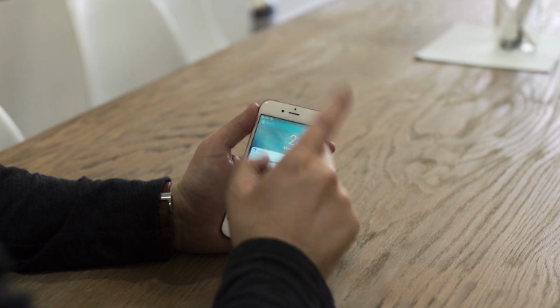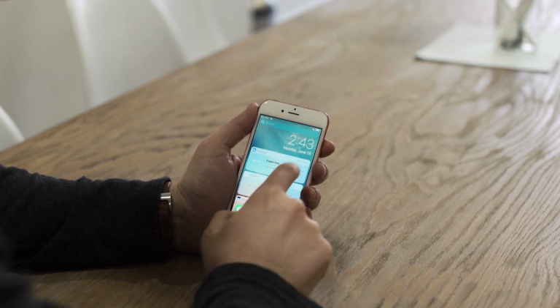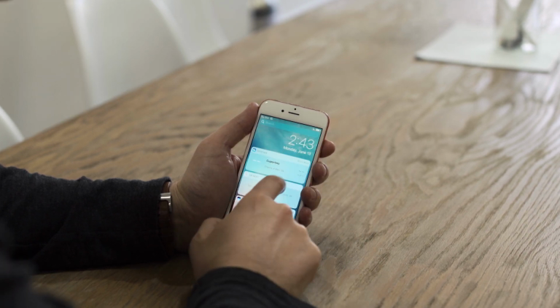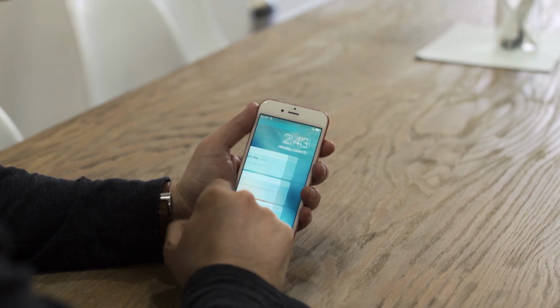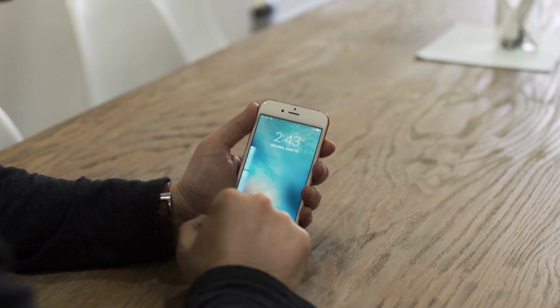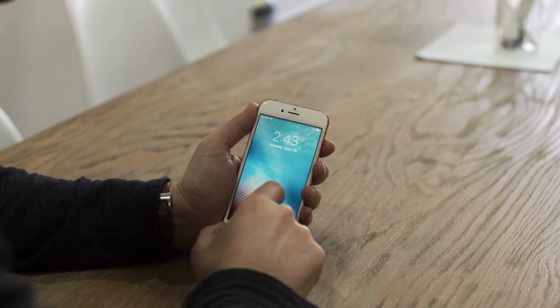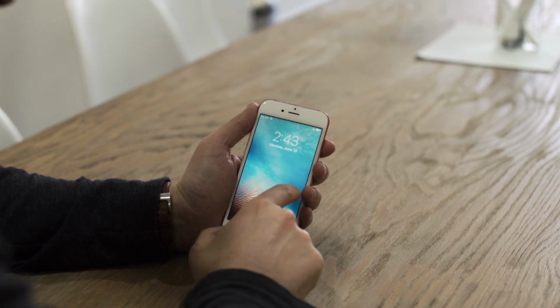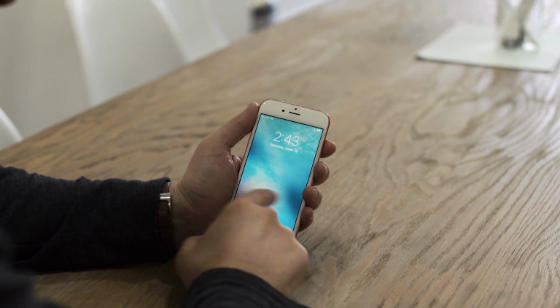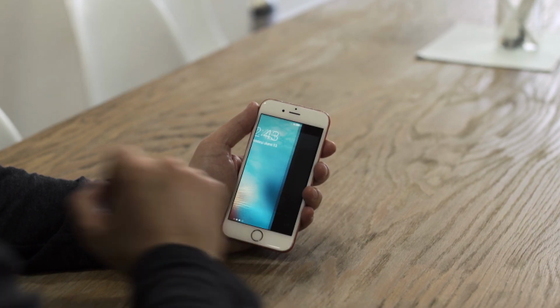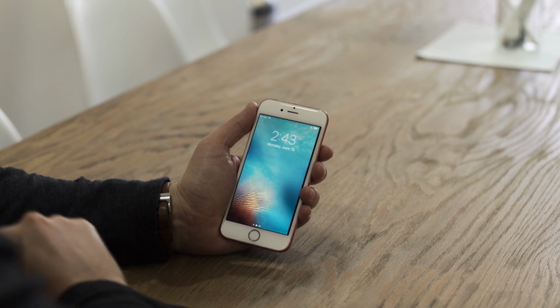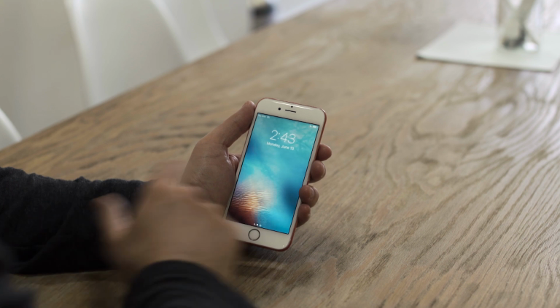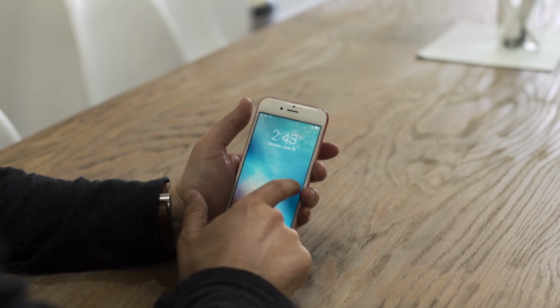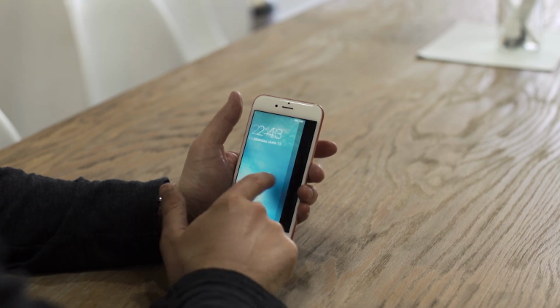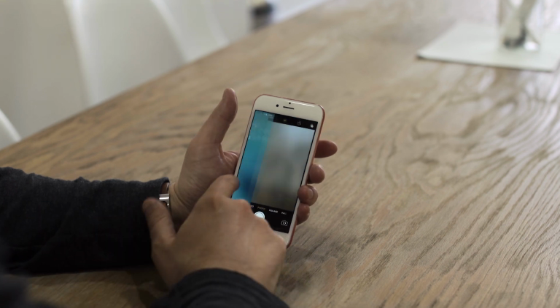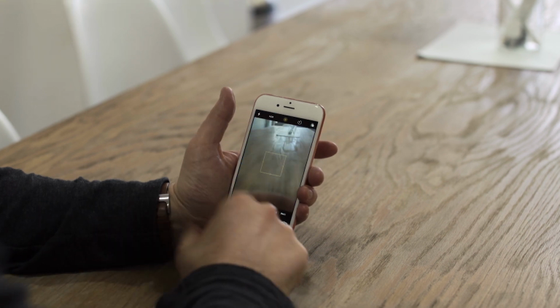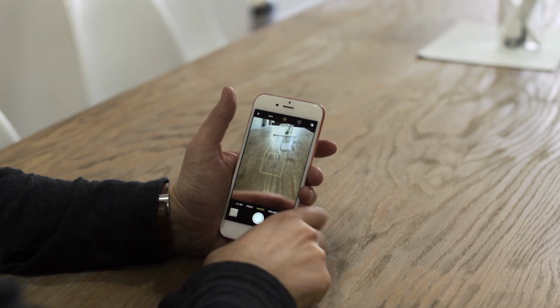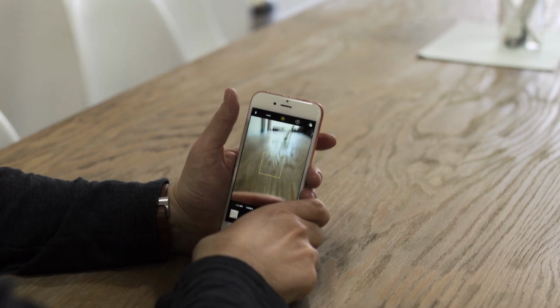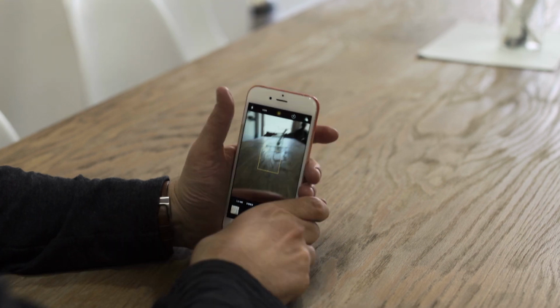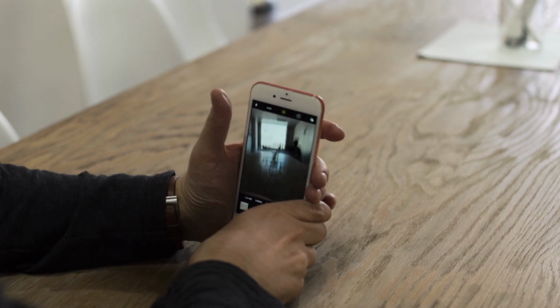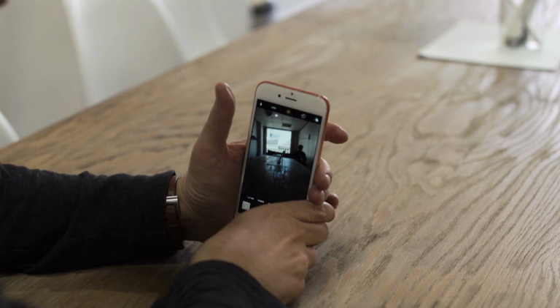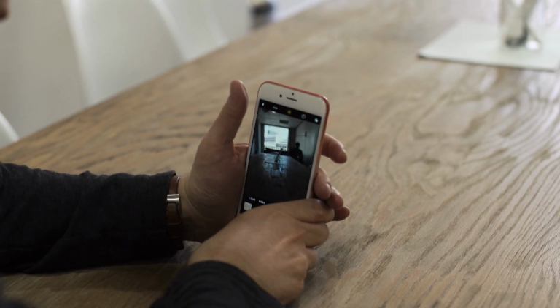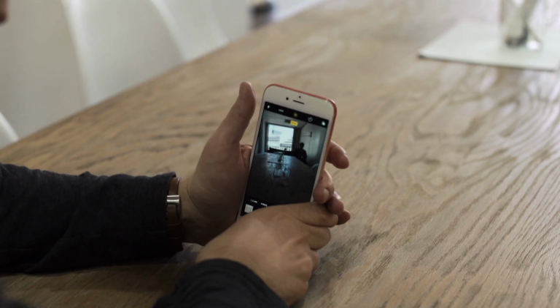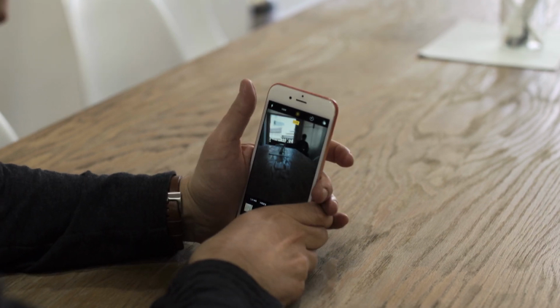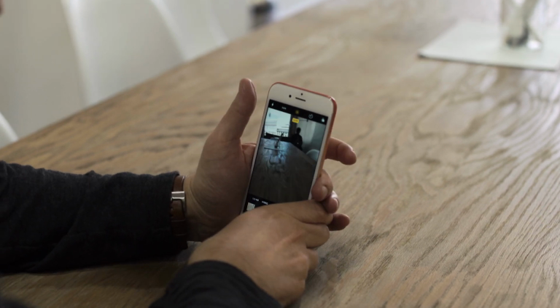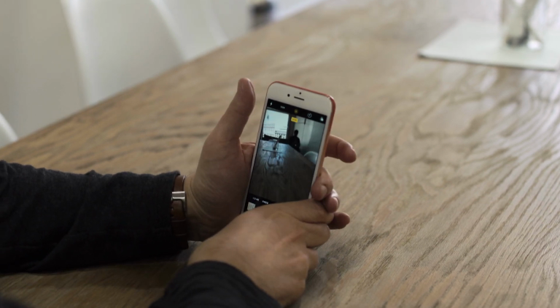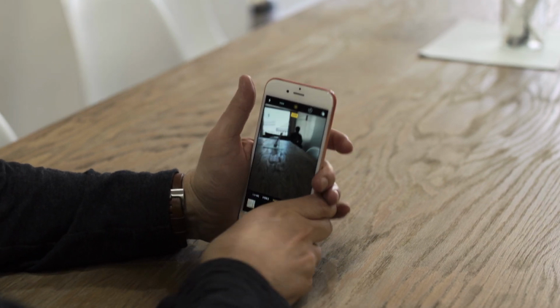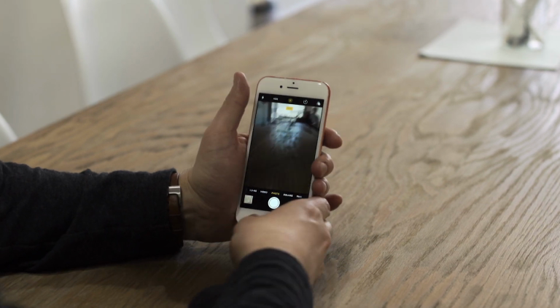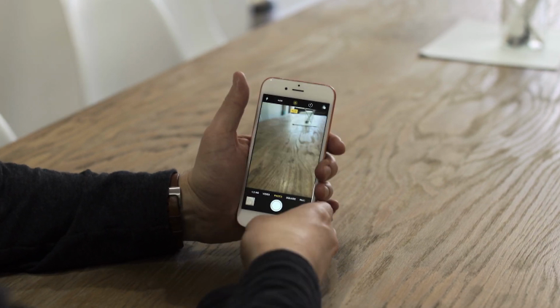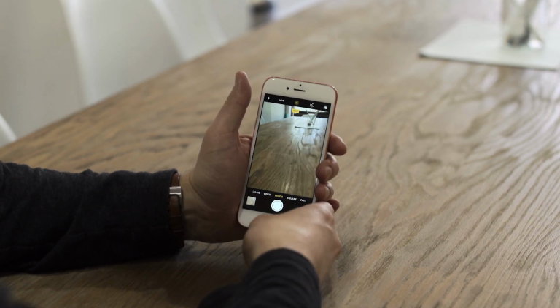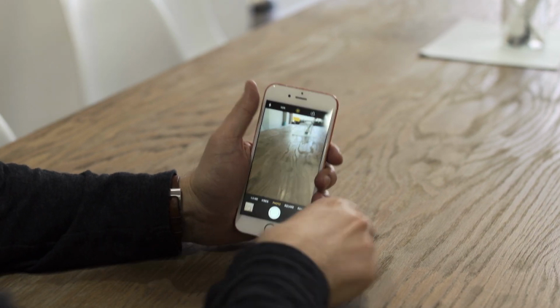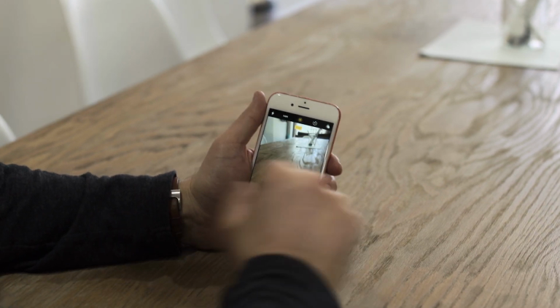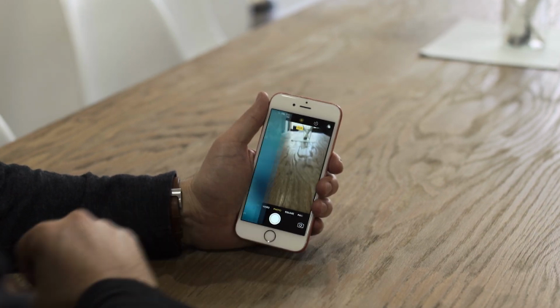But that's not the only thing here. If you swipe the other direction, you get quick access to your camera.